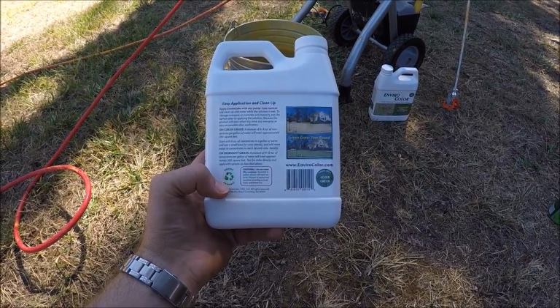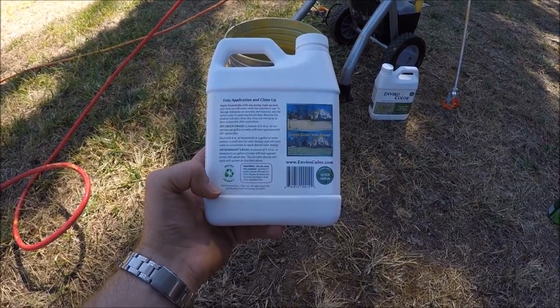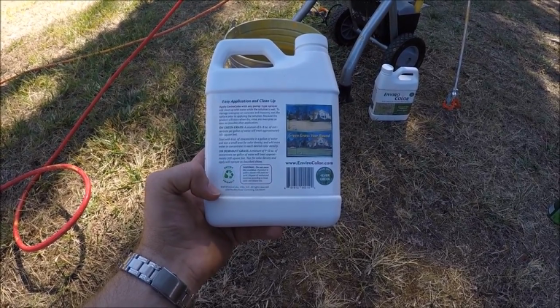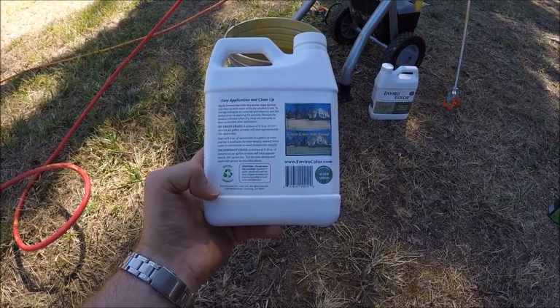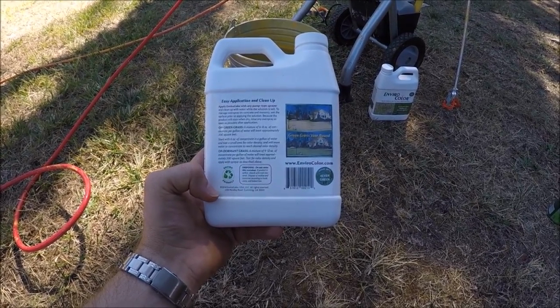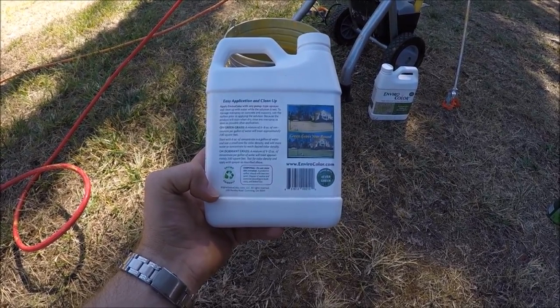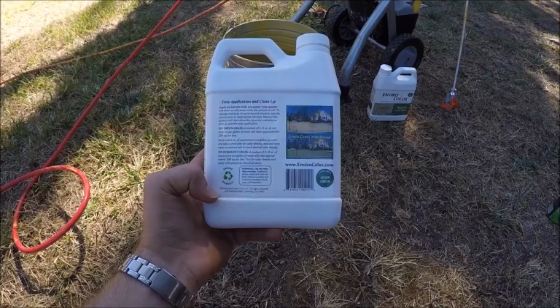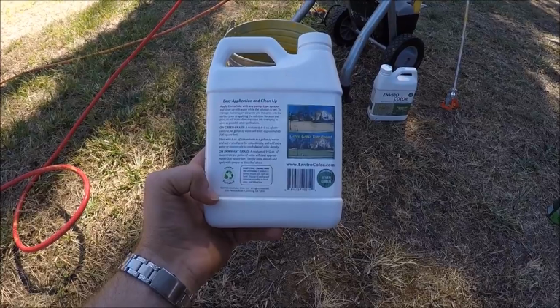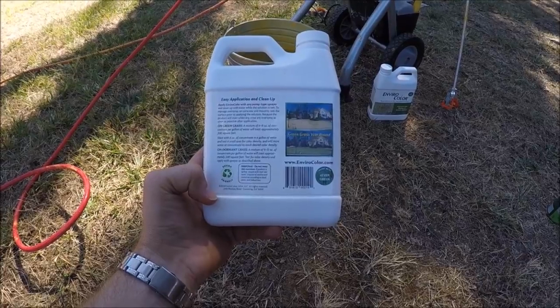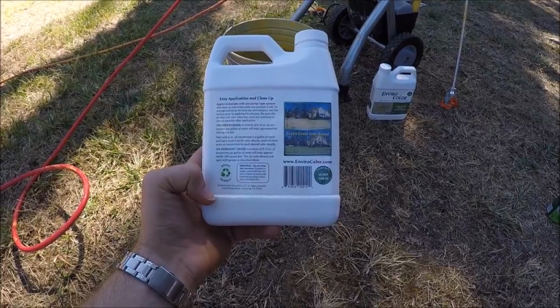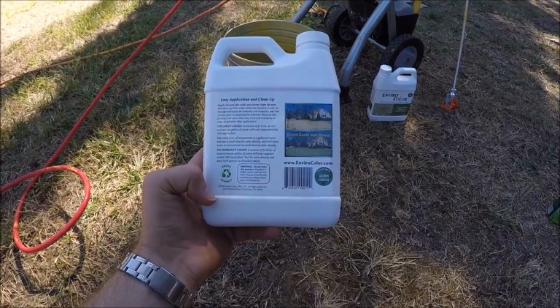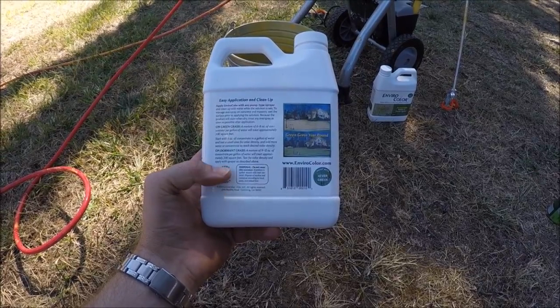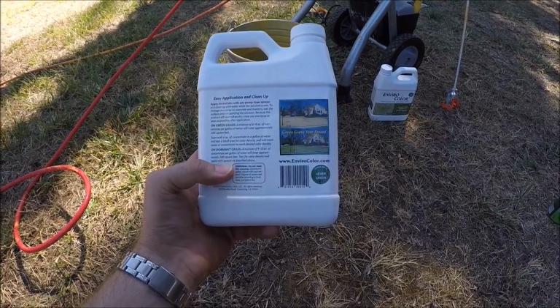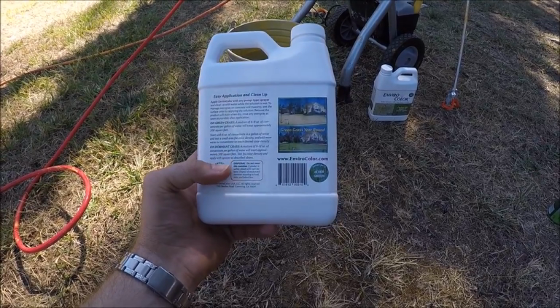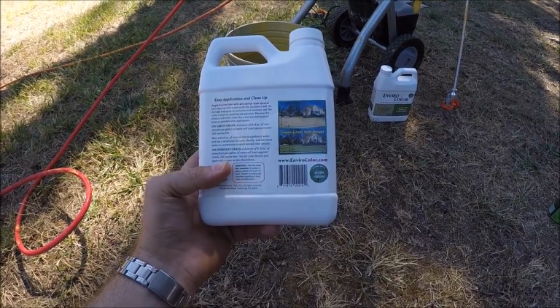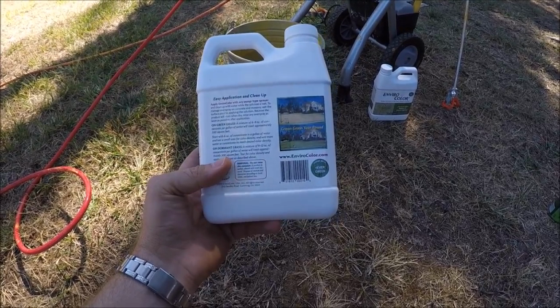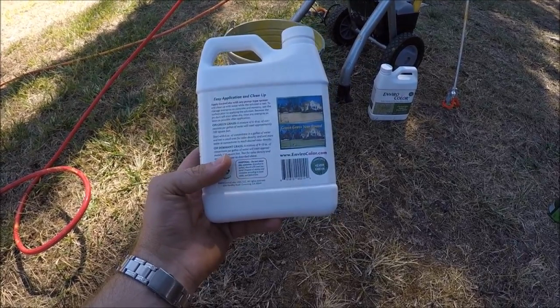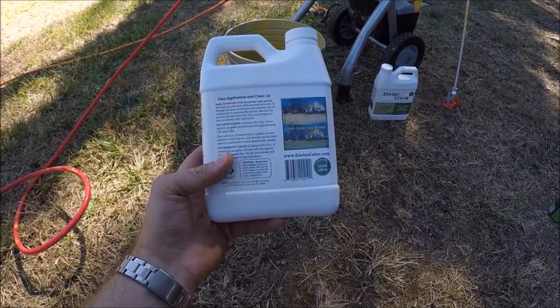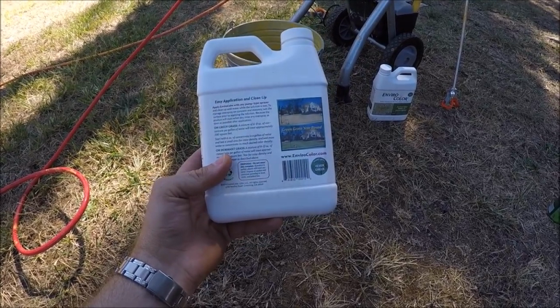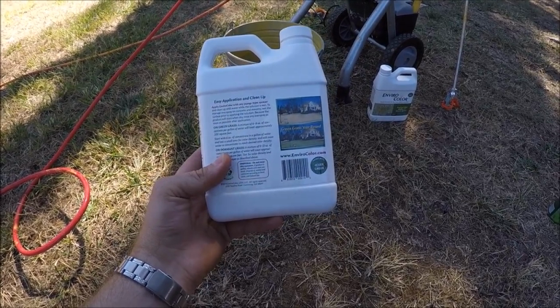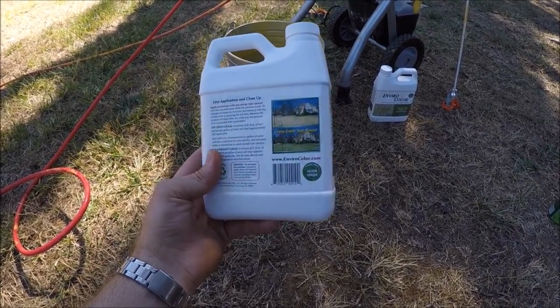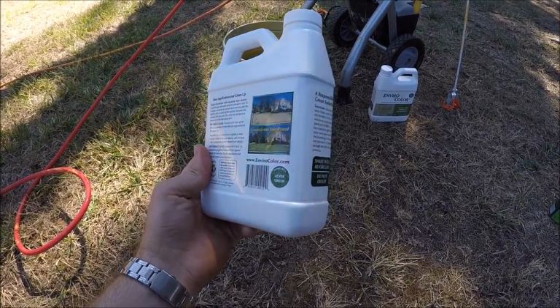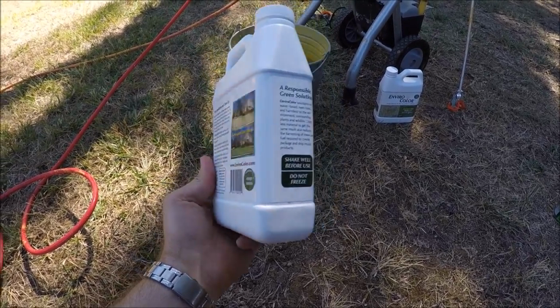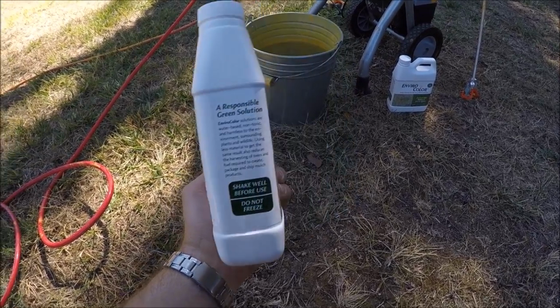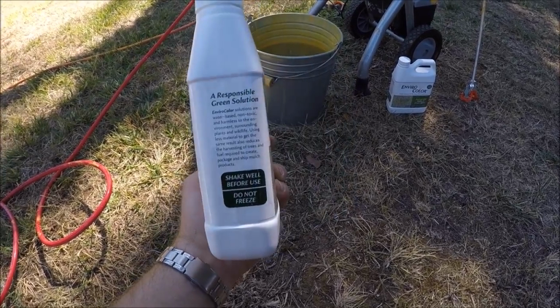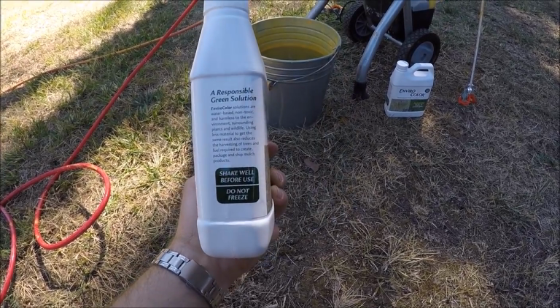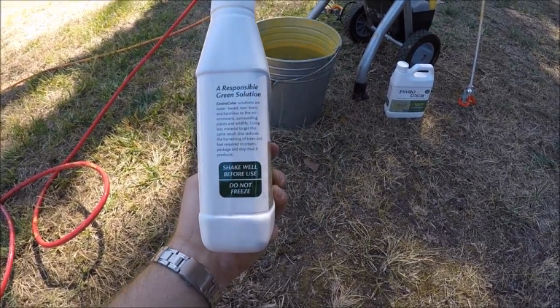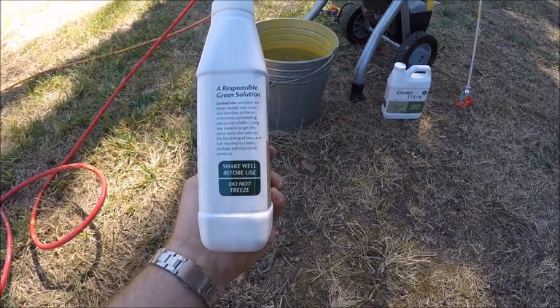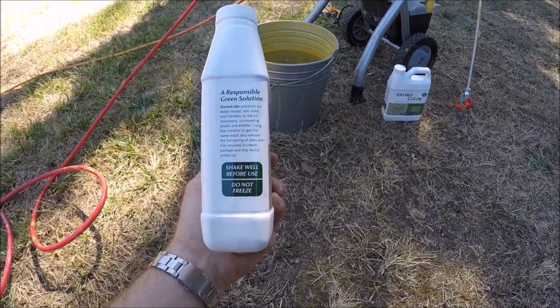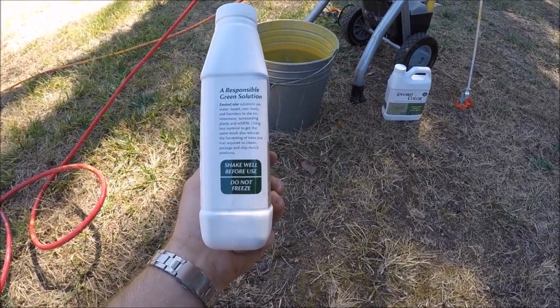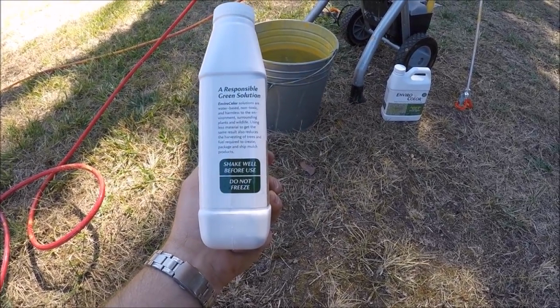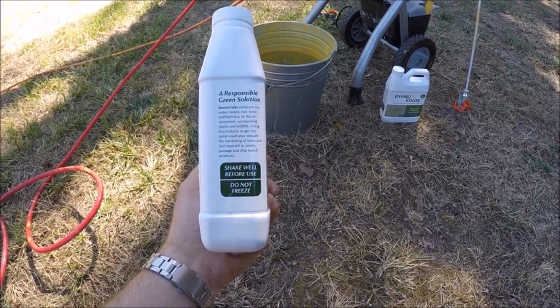So let's mix it up — we're going to be in the garden. Let's paint the grass!